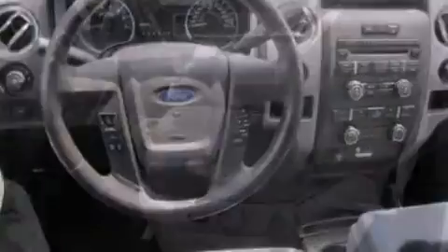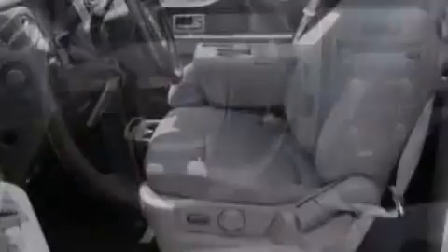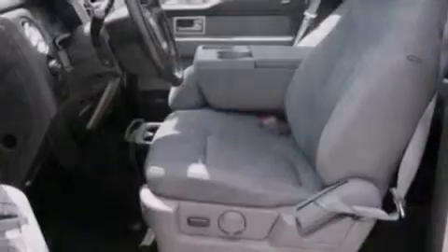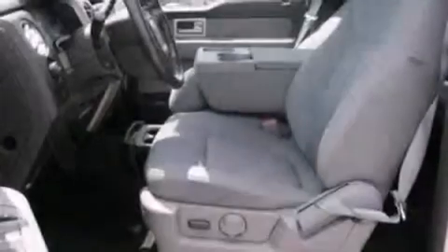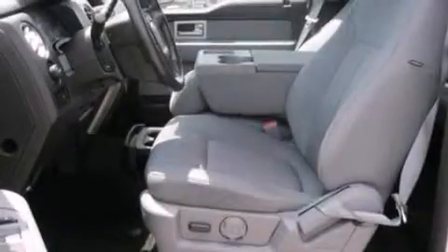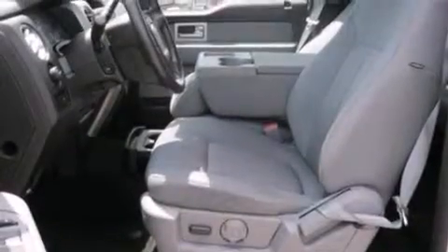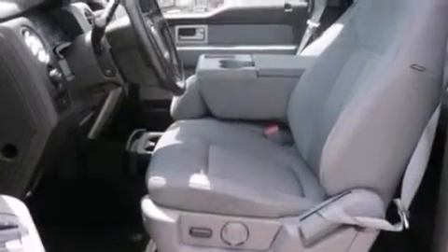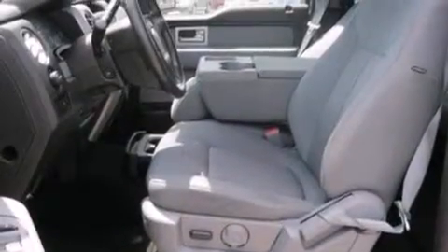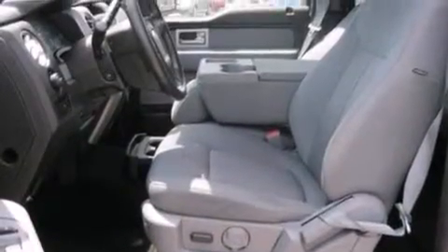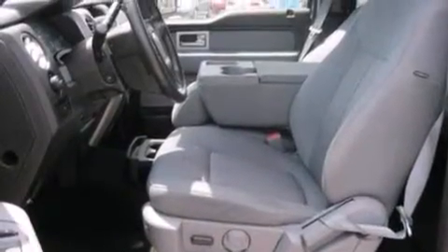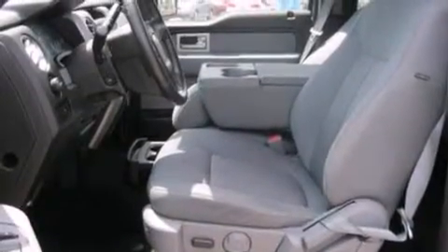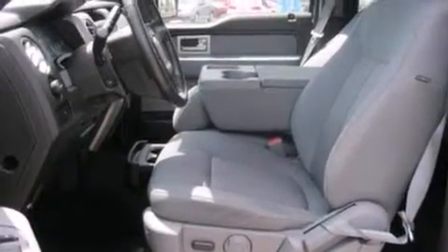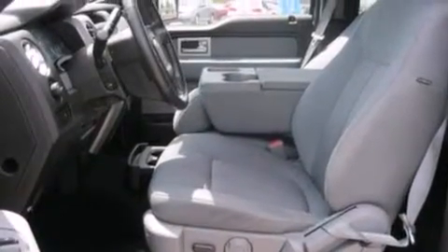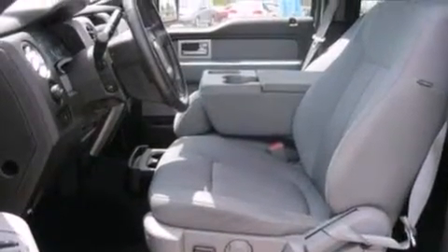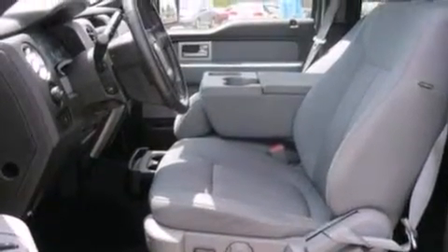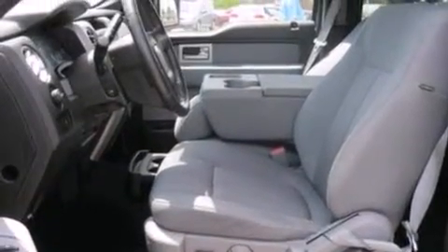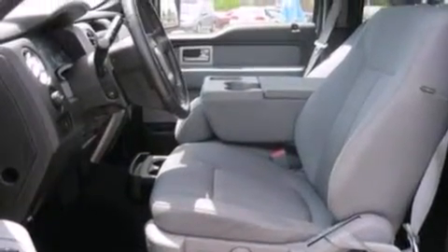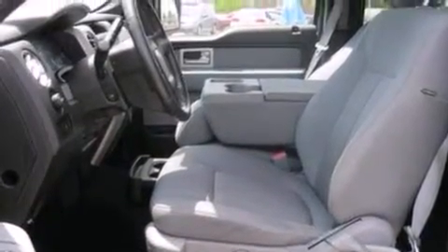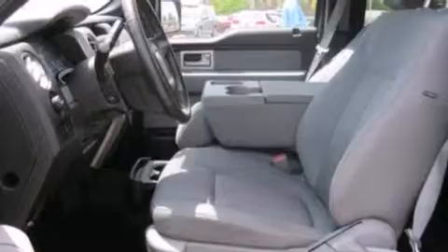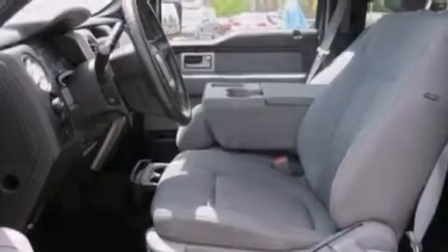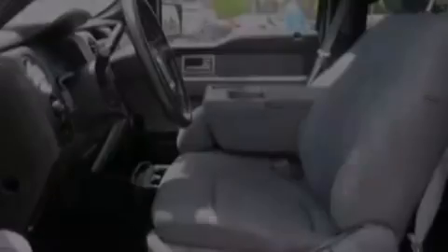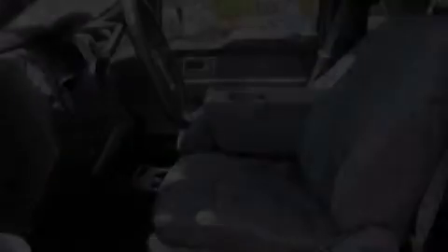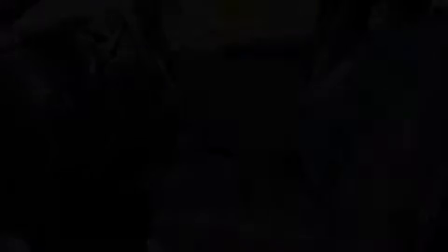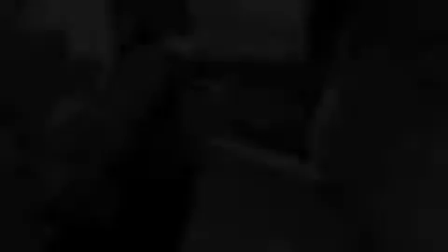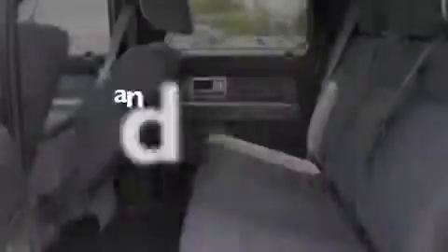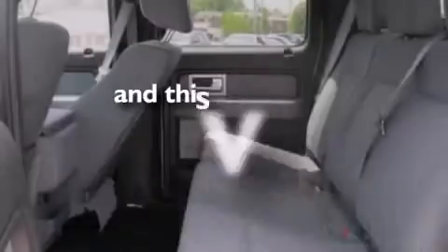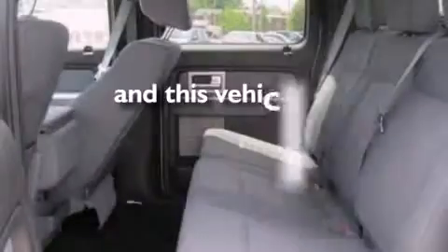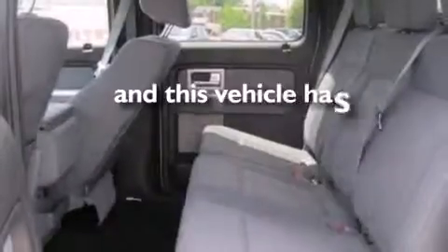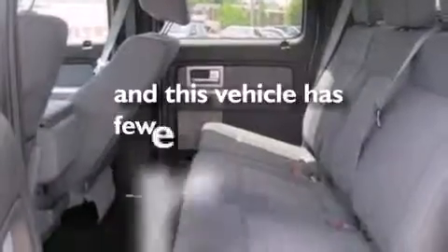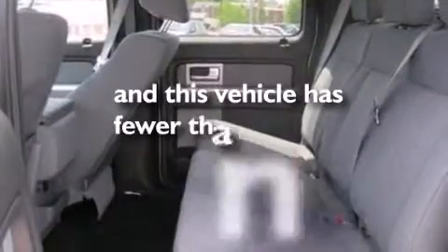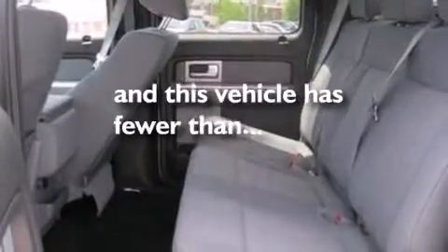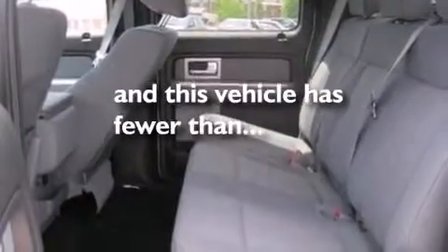Tinted glass, dusk-sensing headlights, four-wheel disc brakes with ABS, and this vehicle has less than 50,000 miles.